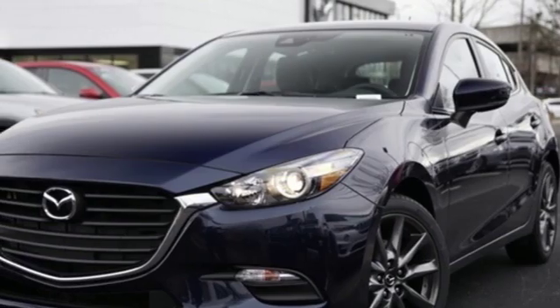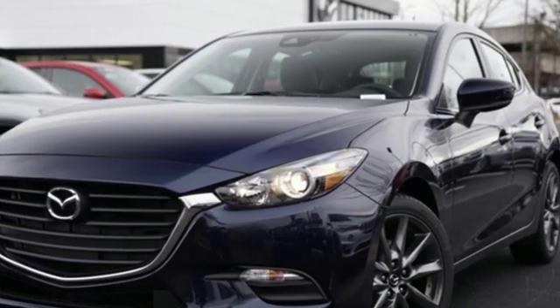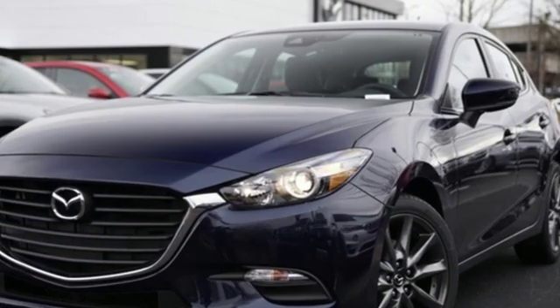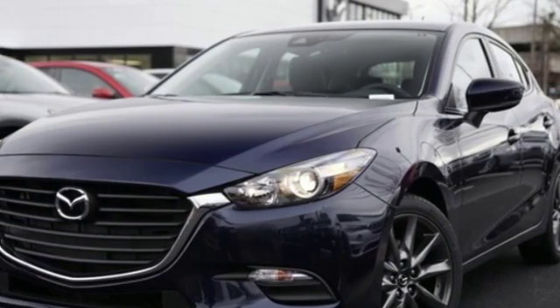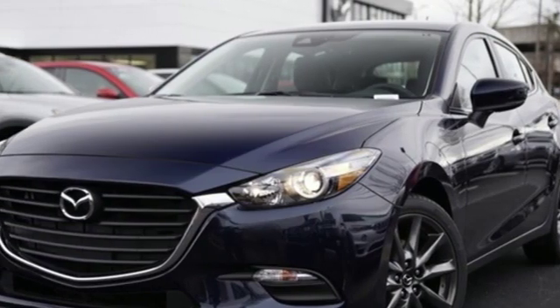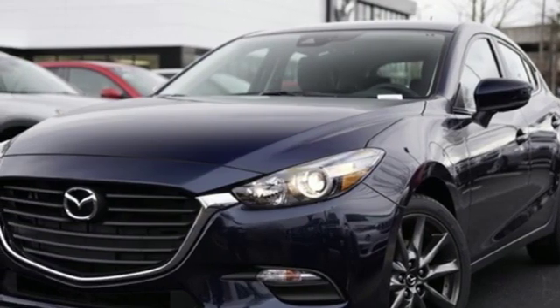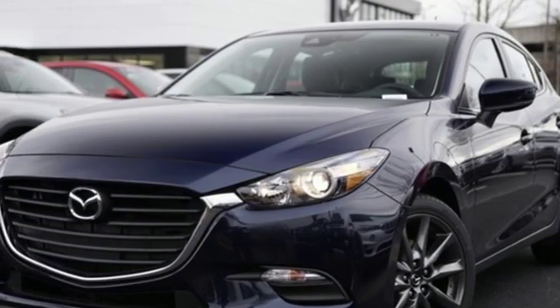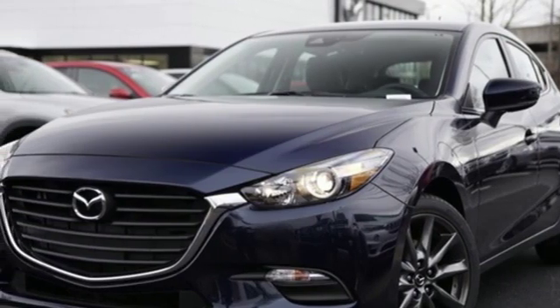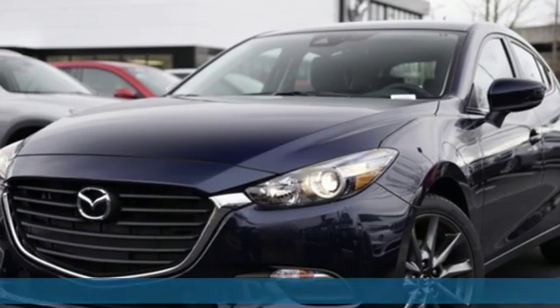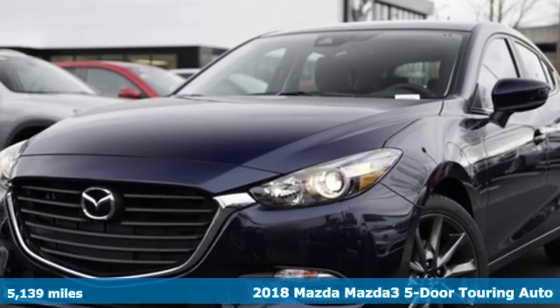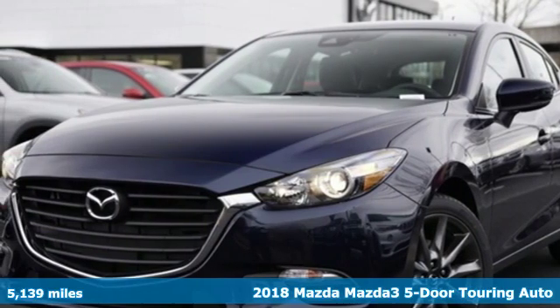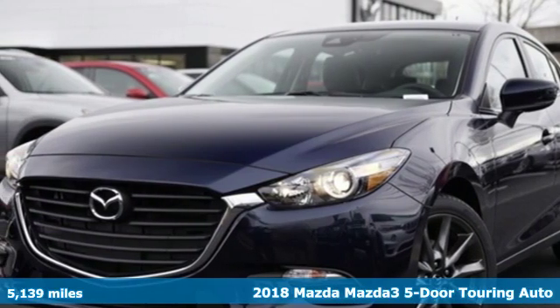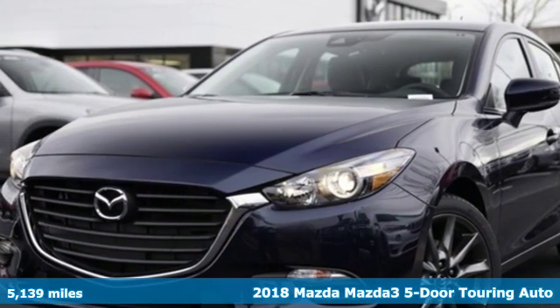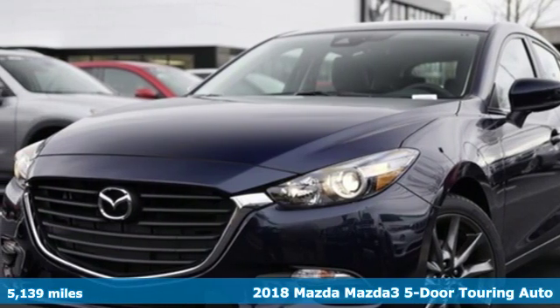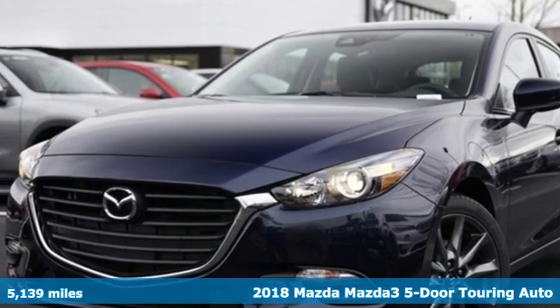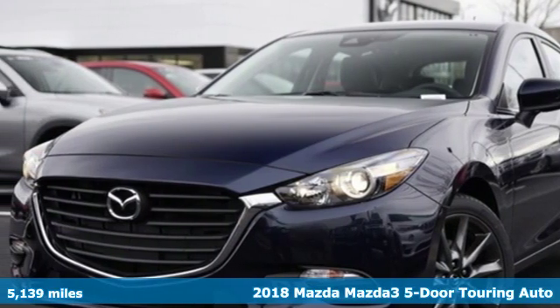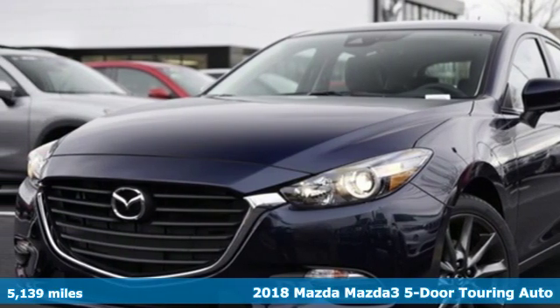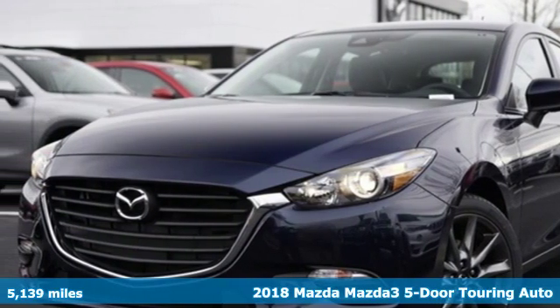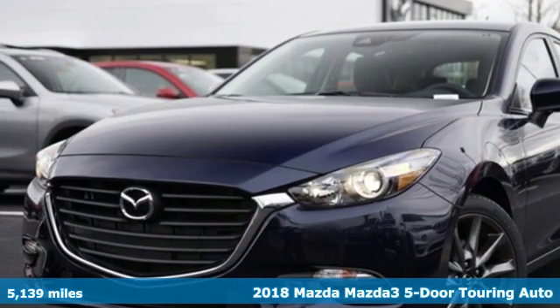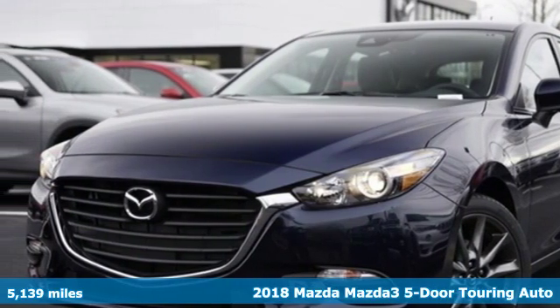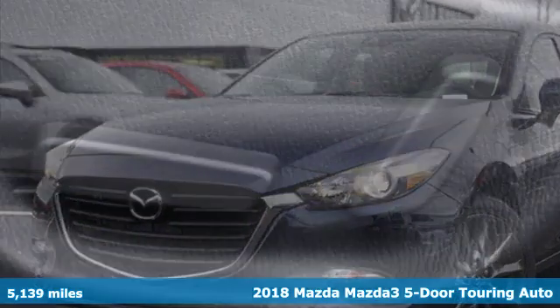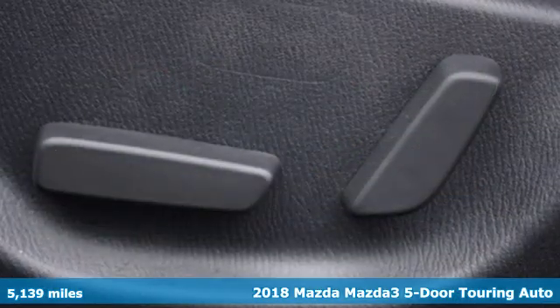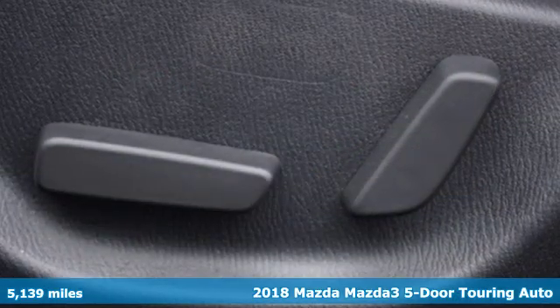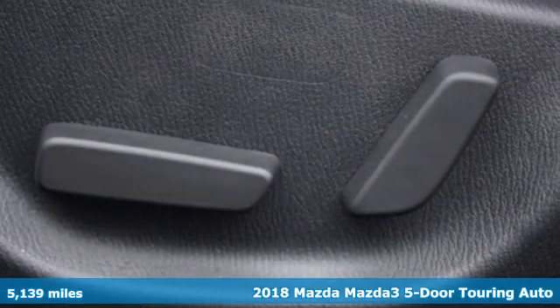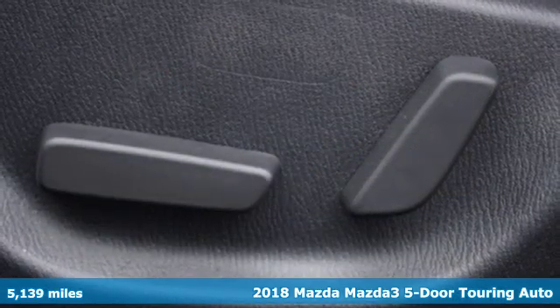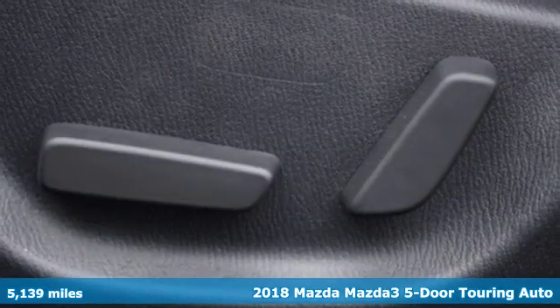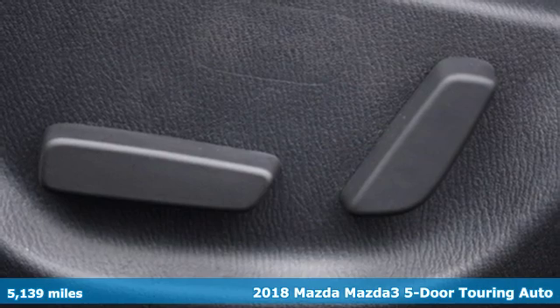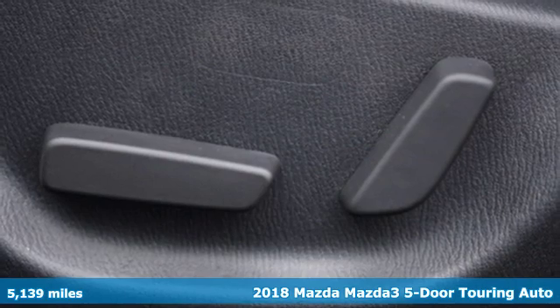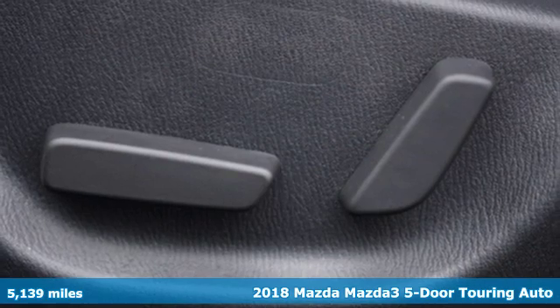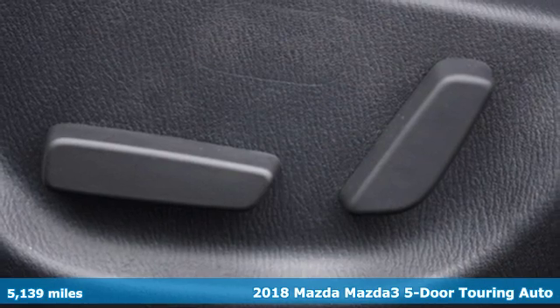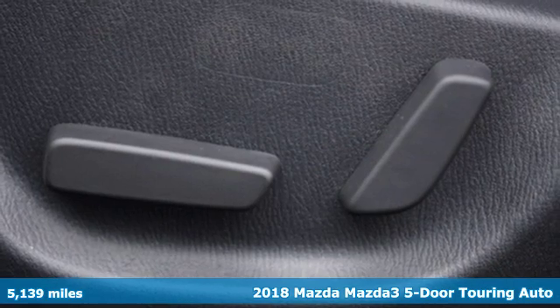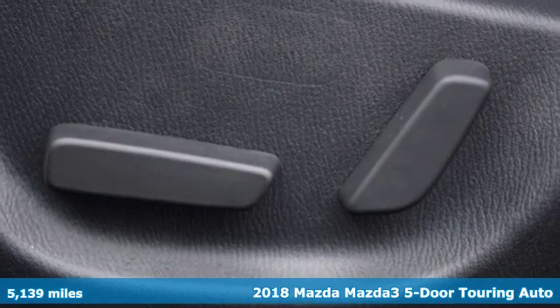It's a 2018 Mazda 3 5-door. For all the things that drive you, there's Mazda.